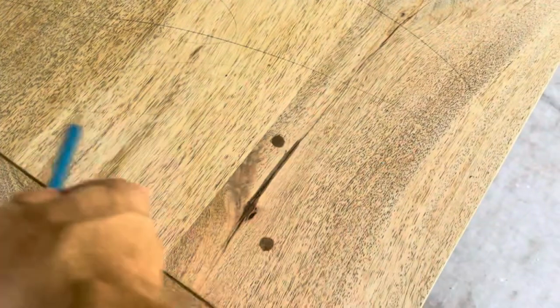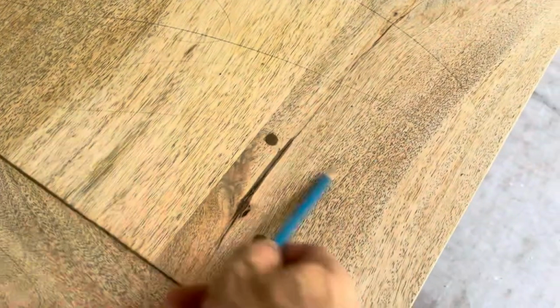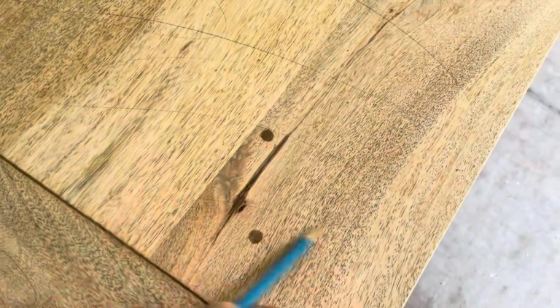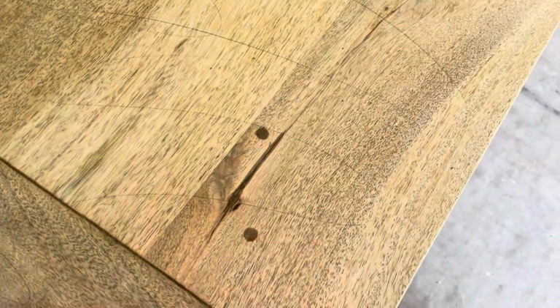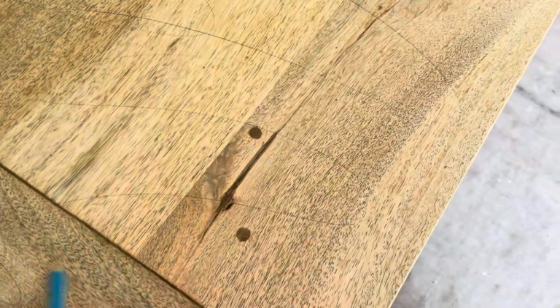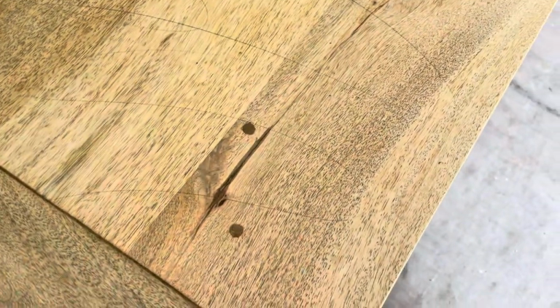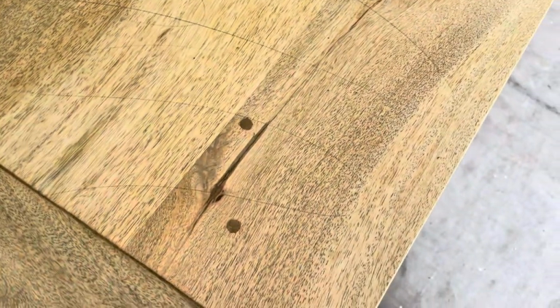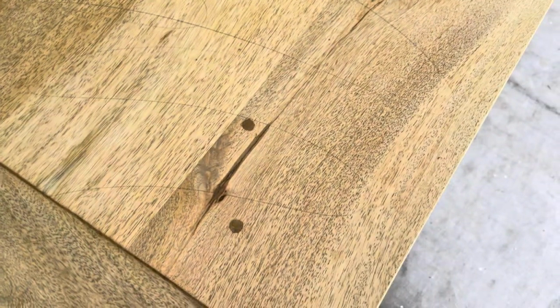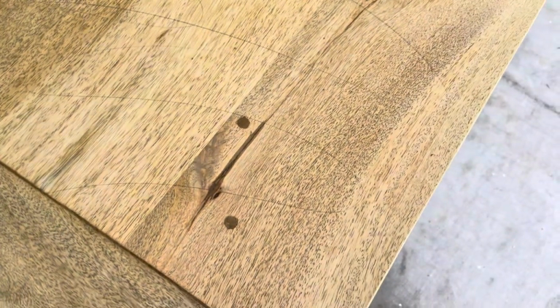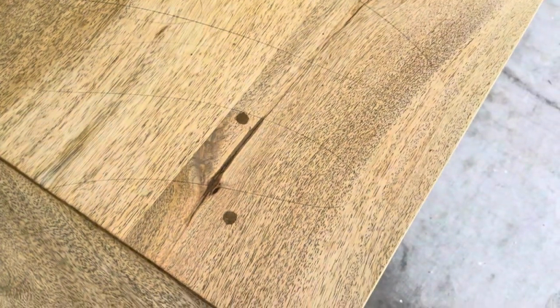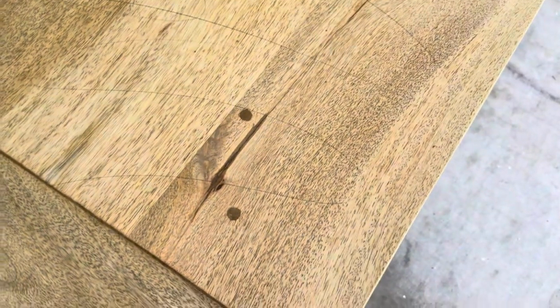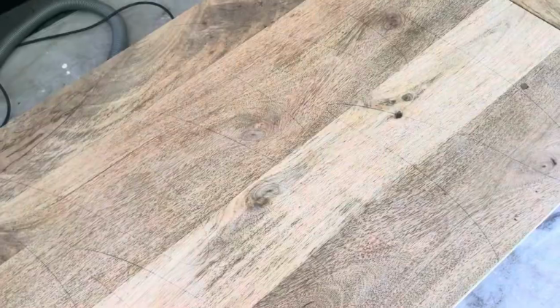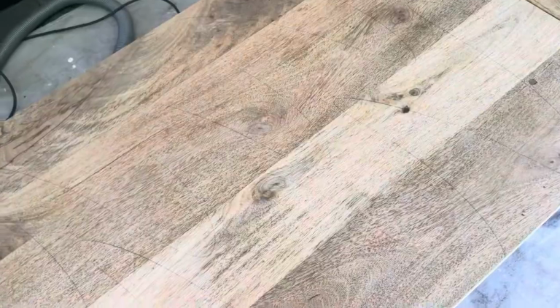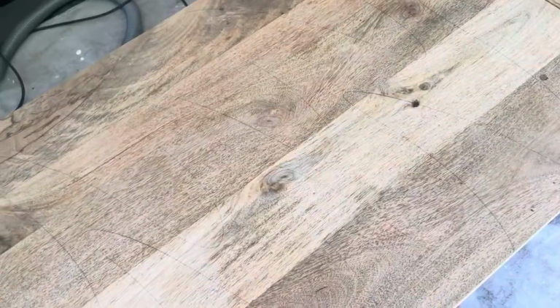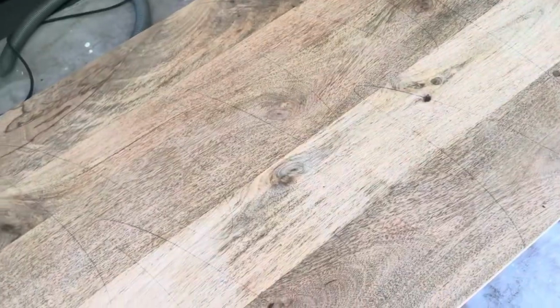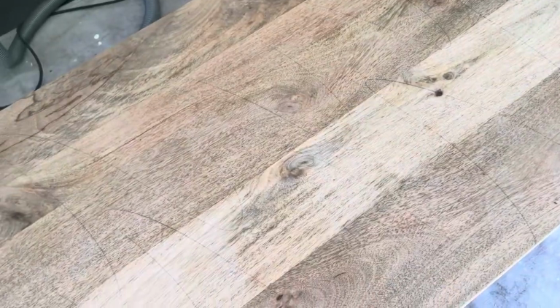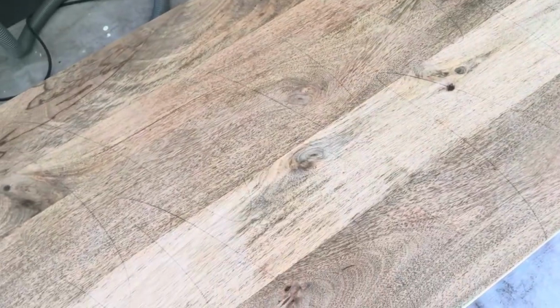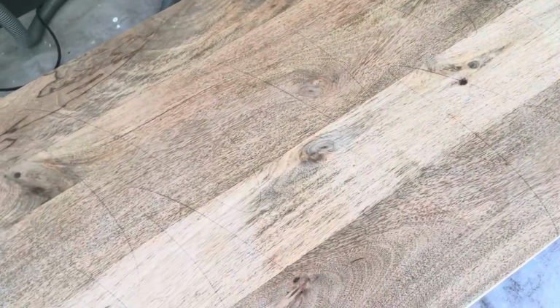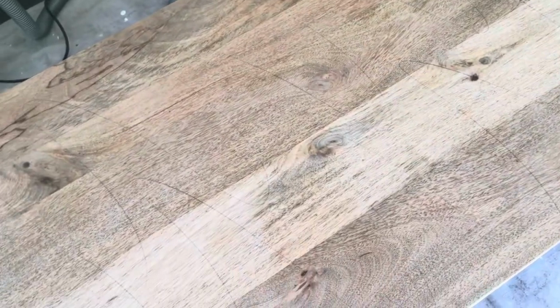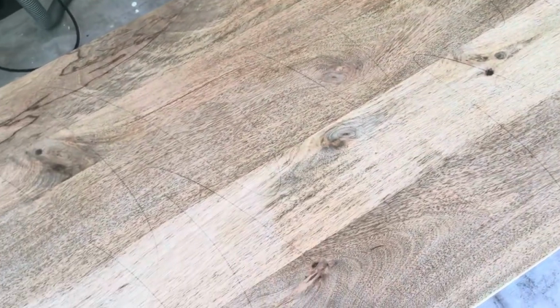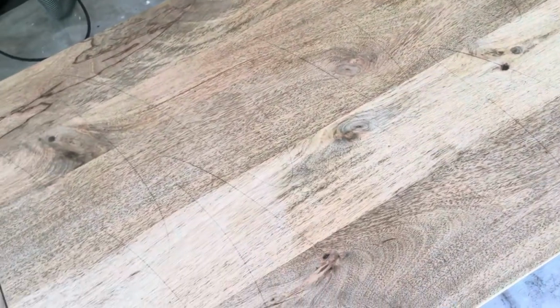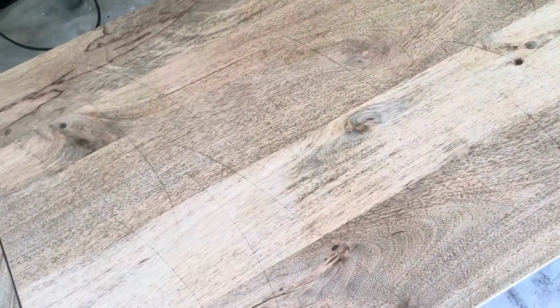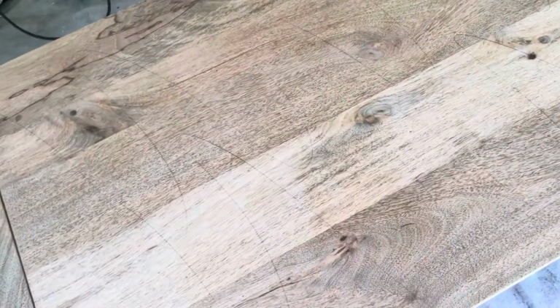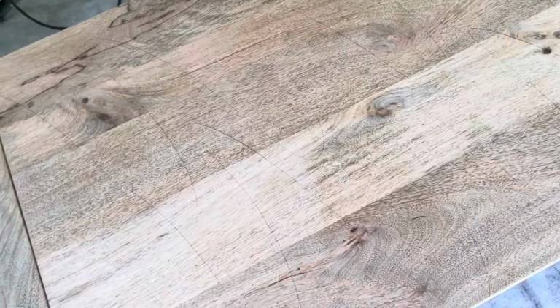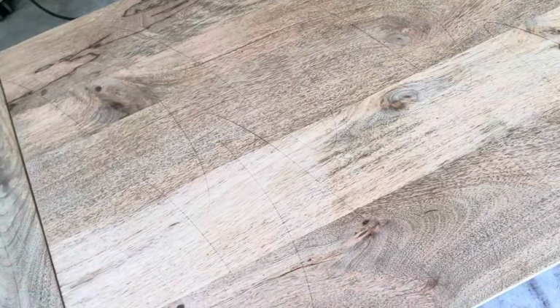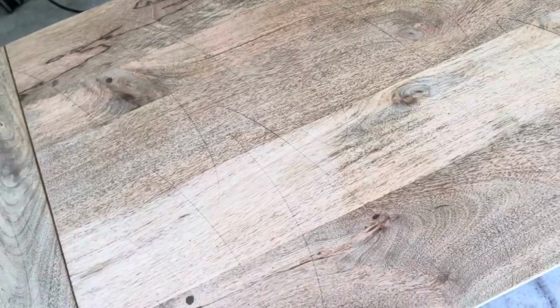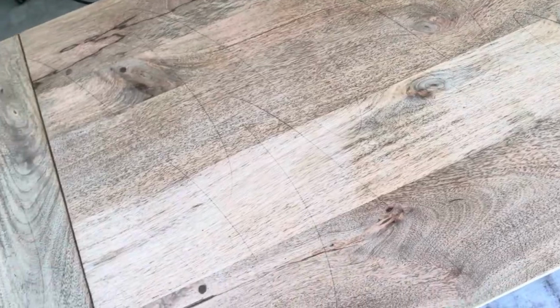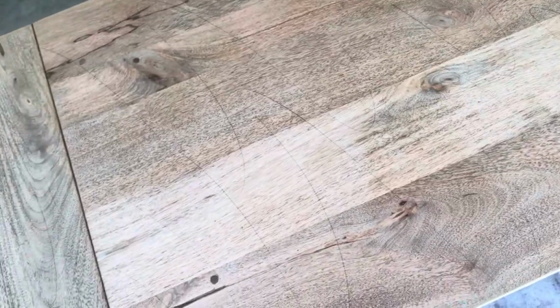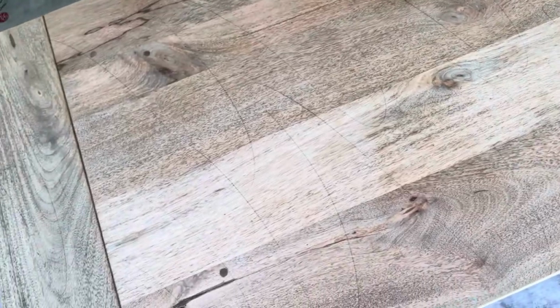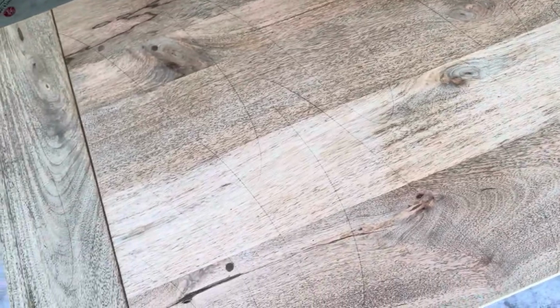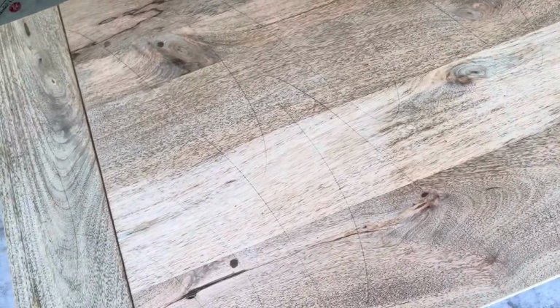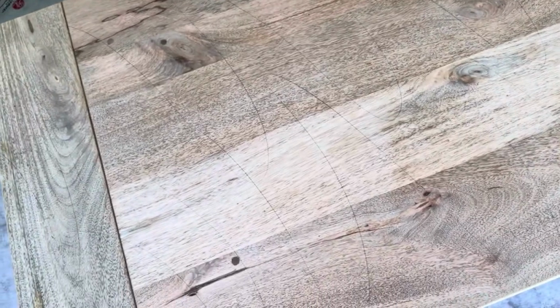Between grits, I marked the surface with pencil. Once the pencil marks were gone, I knew I had sanded enough.